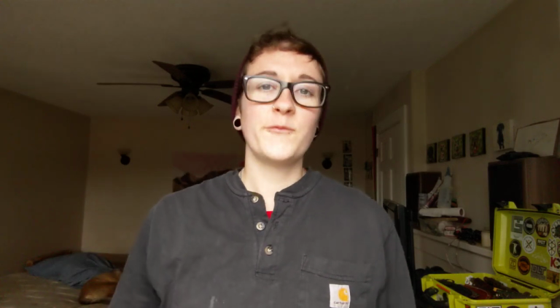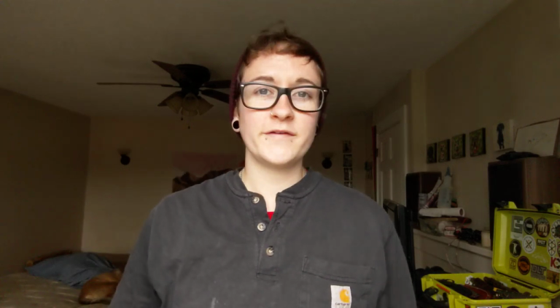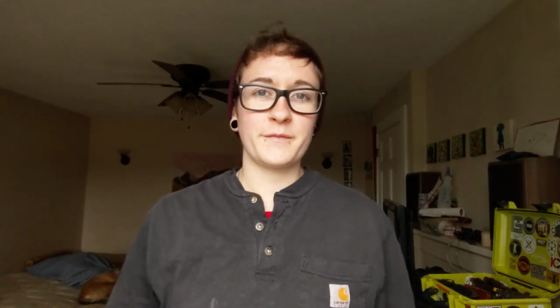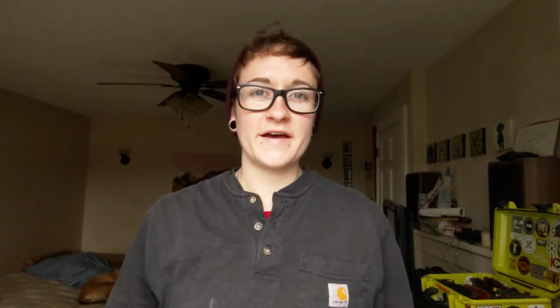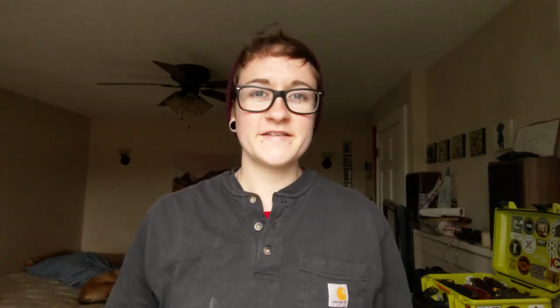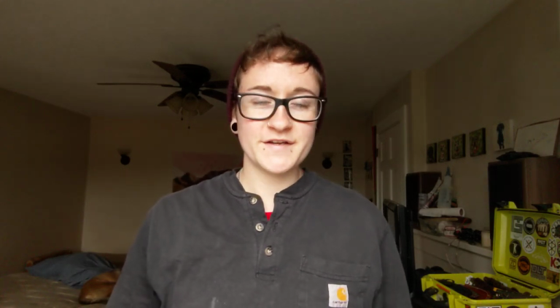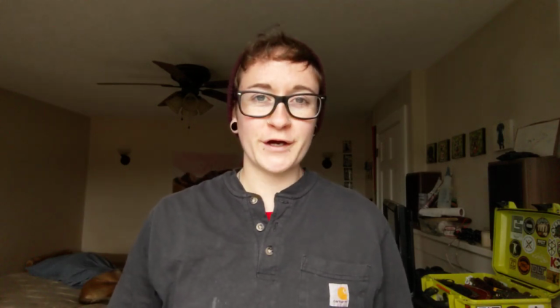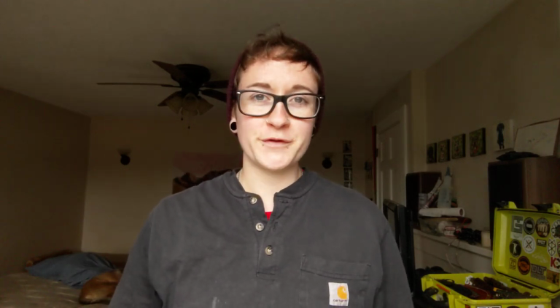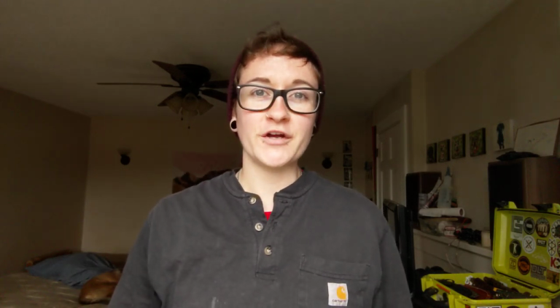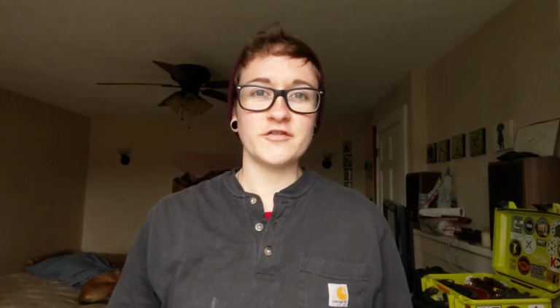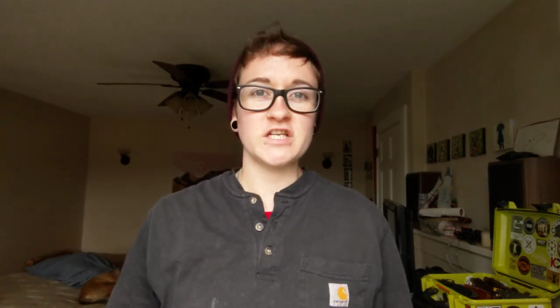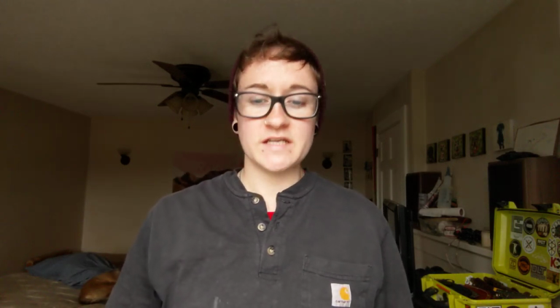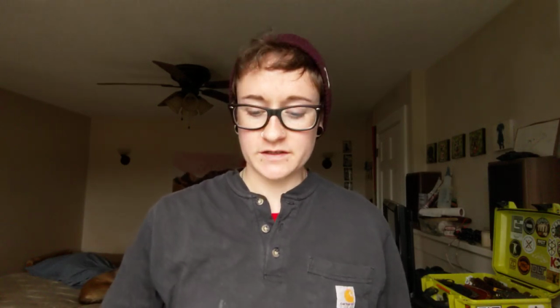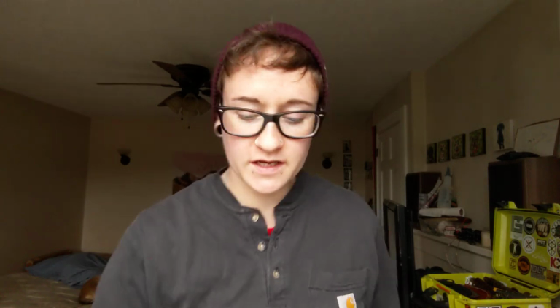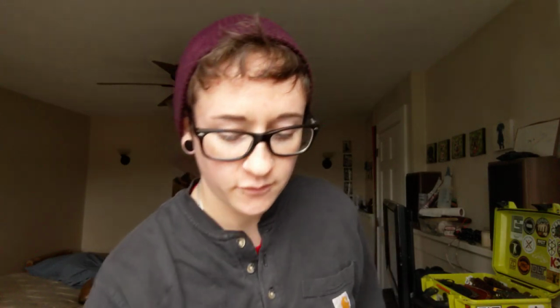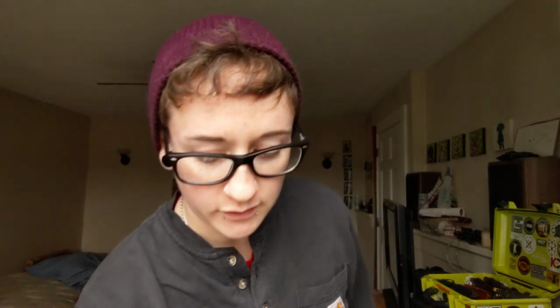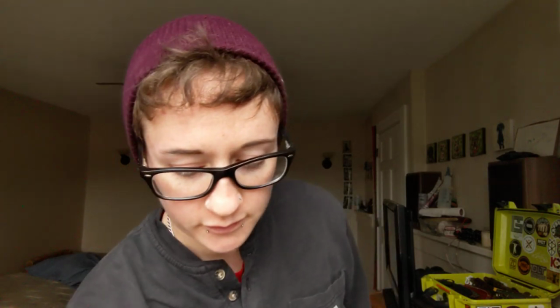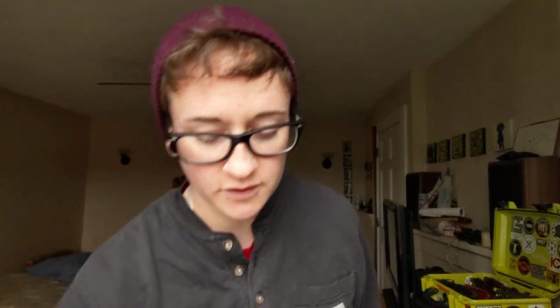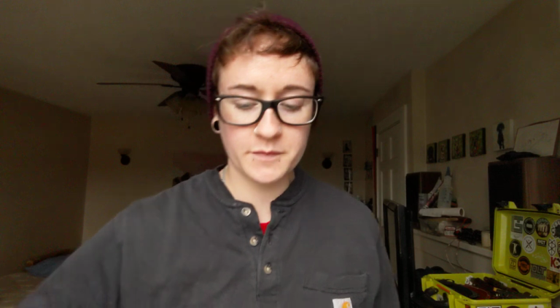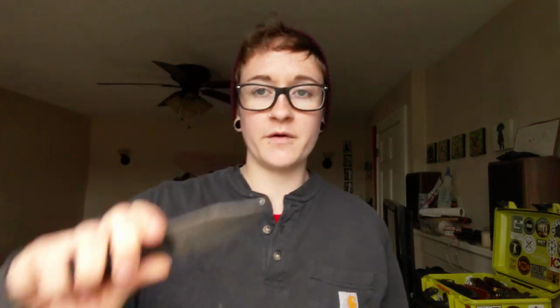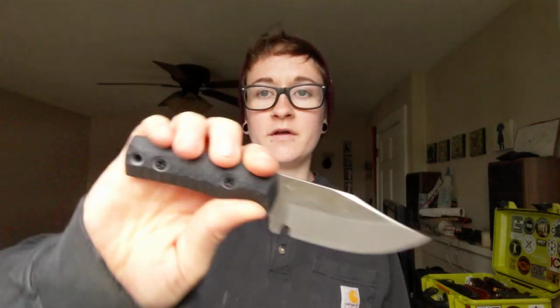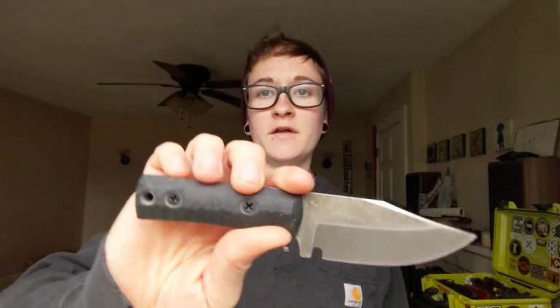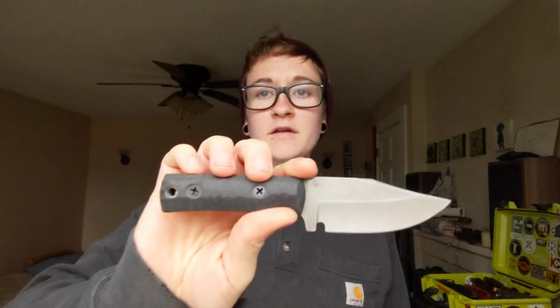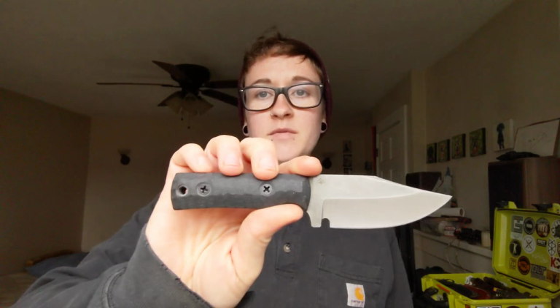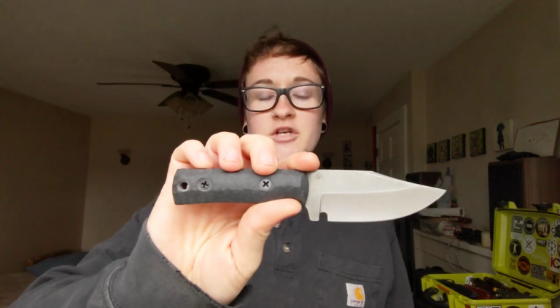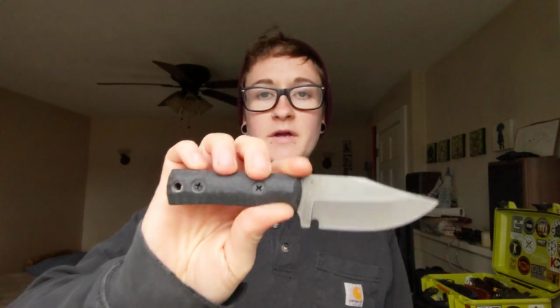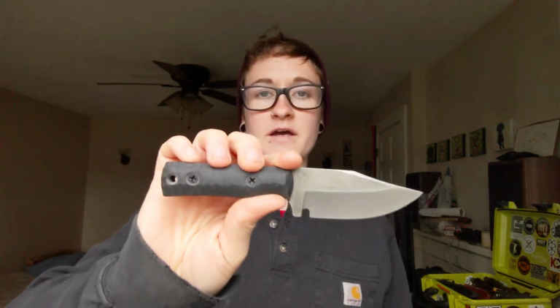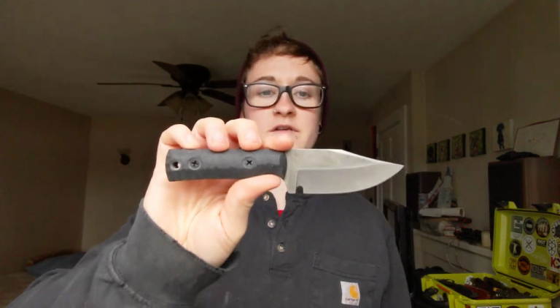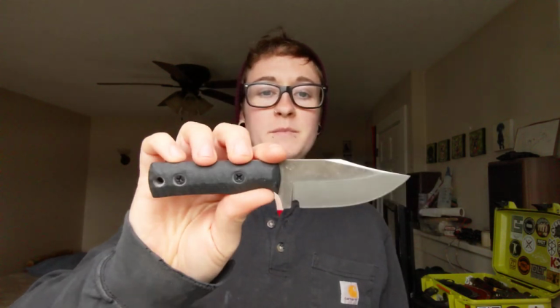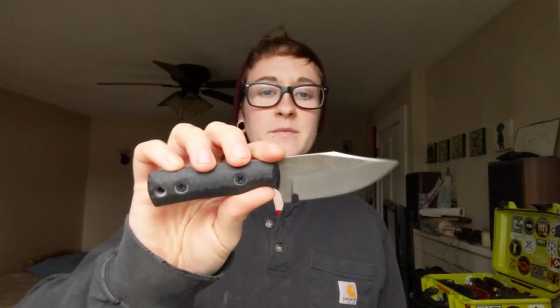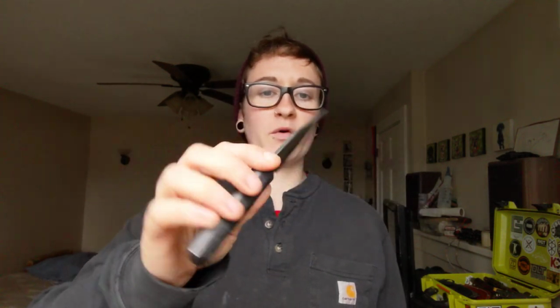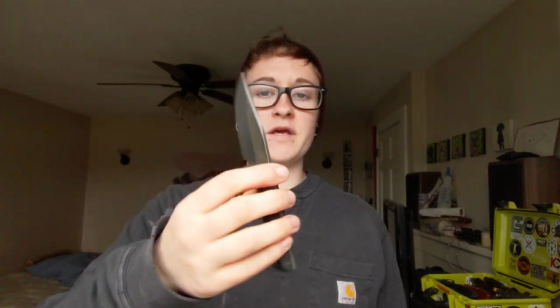What's up guys, it's Erica with Not Your Average EDC and today we are going to talk about the BGM Knives Mini Bowie in M4 Steel.